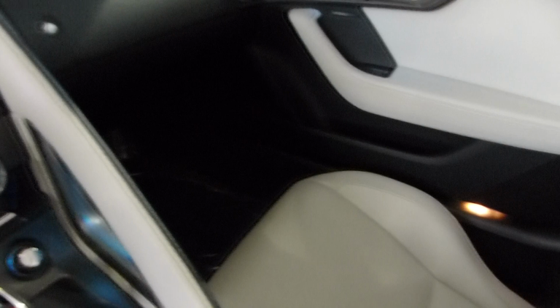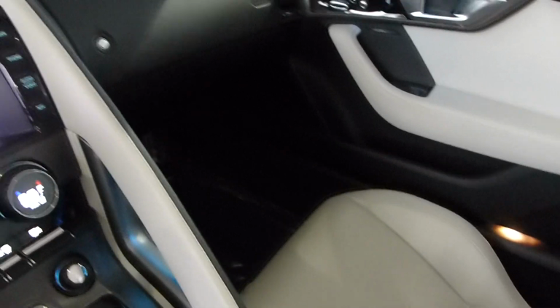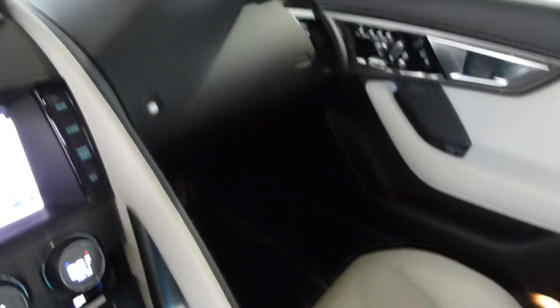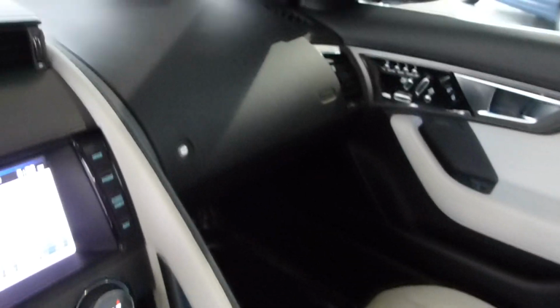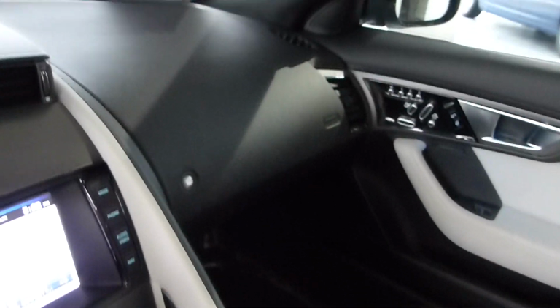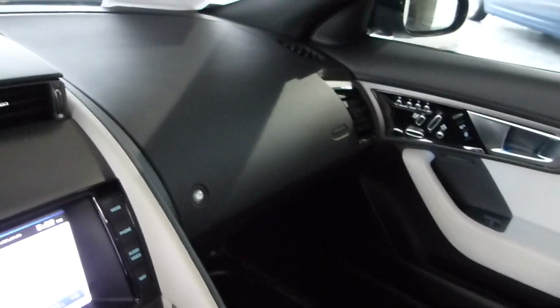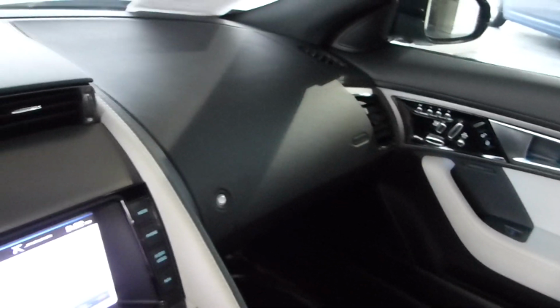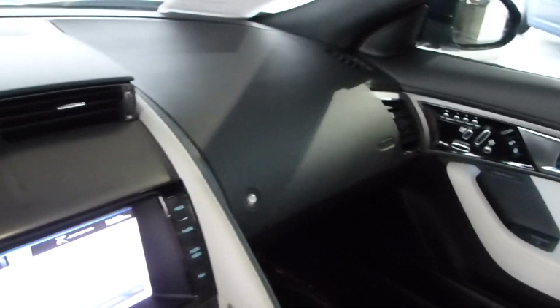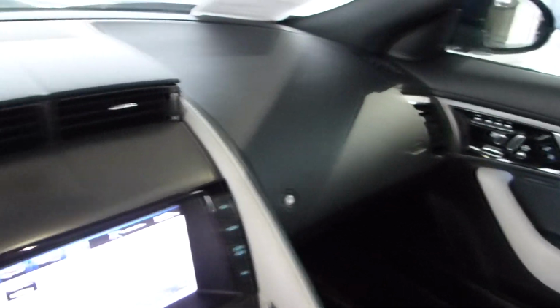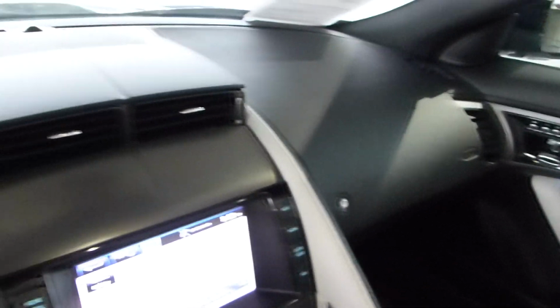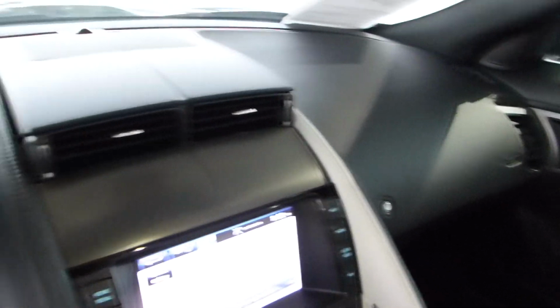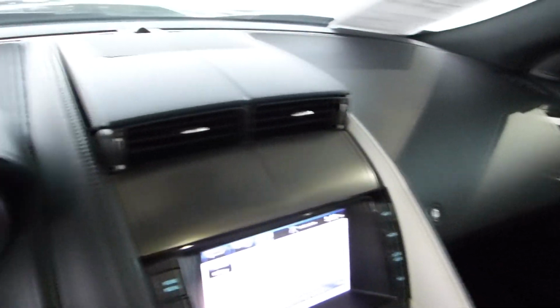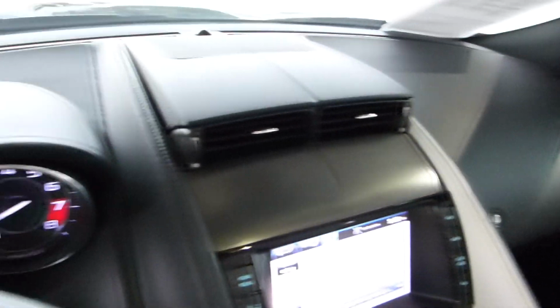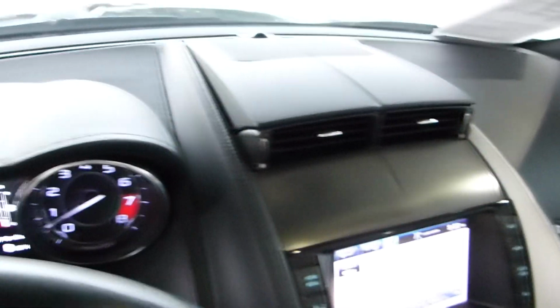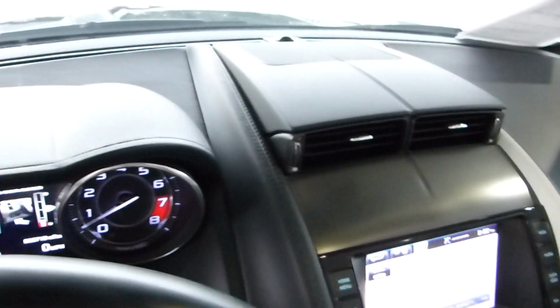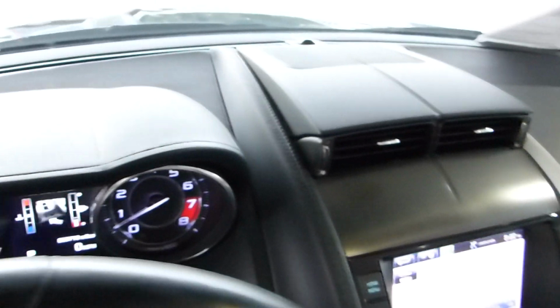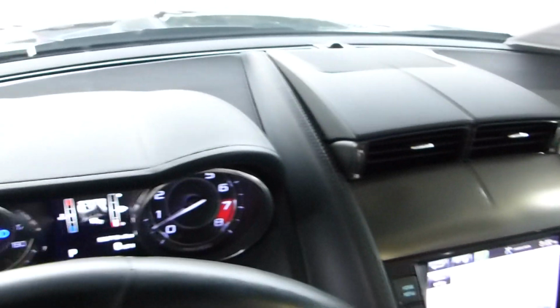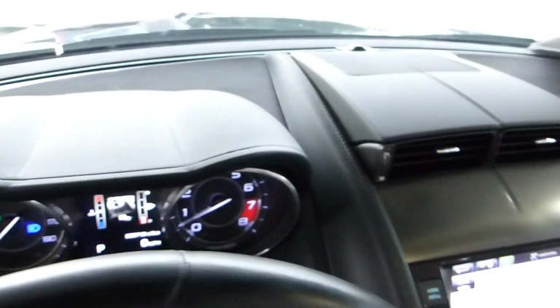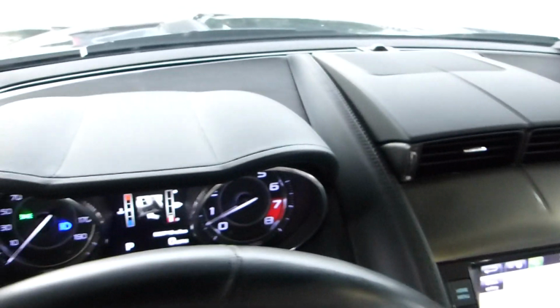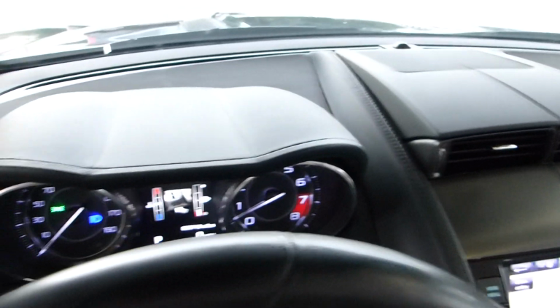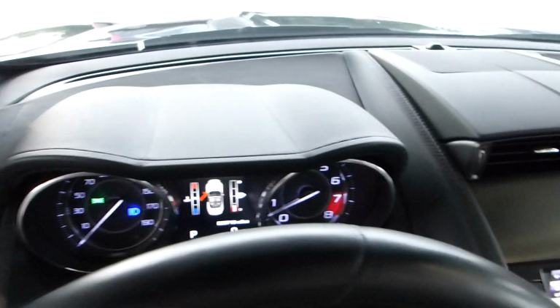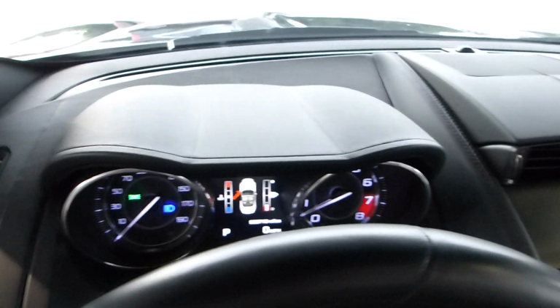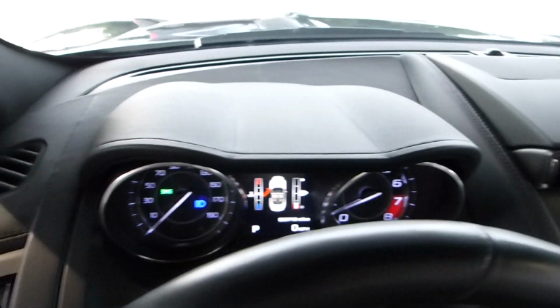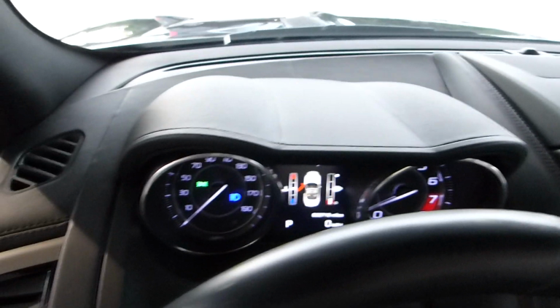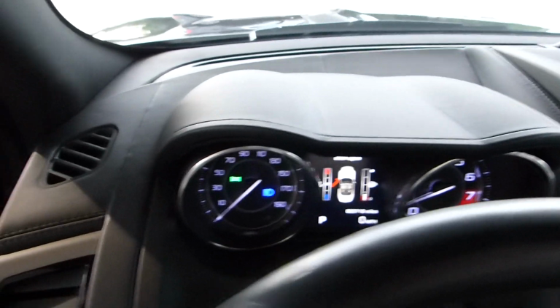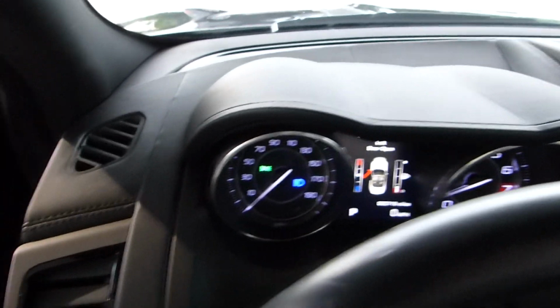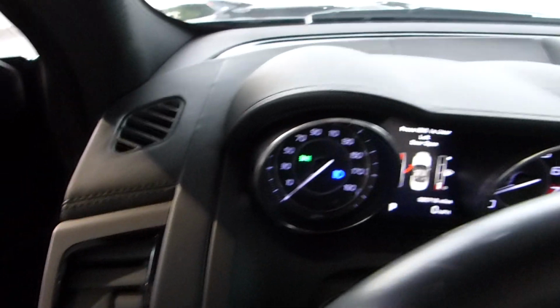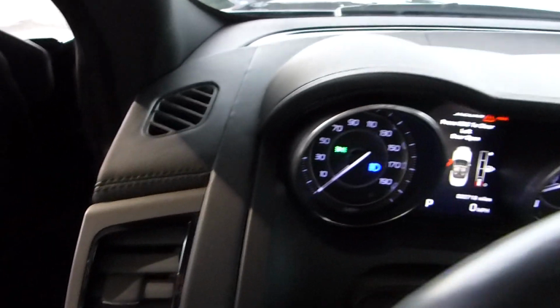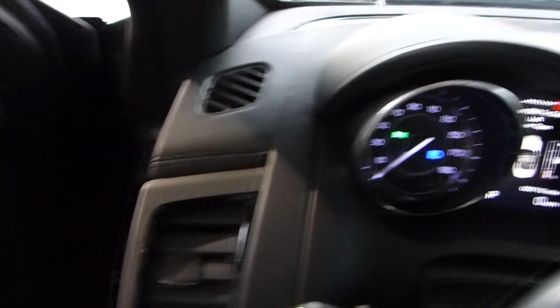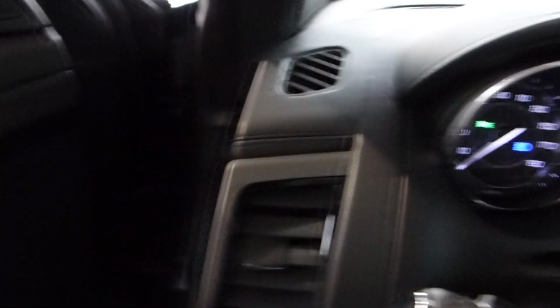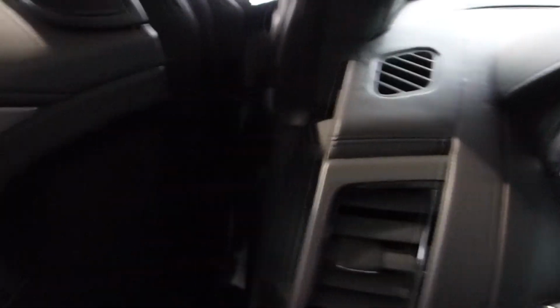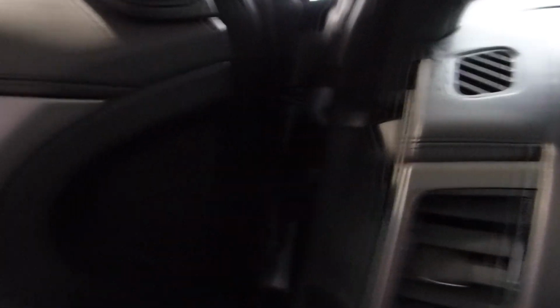You can see the dash — there's absolutely not a blemish in this car.